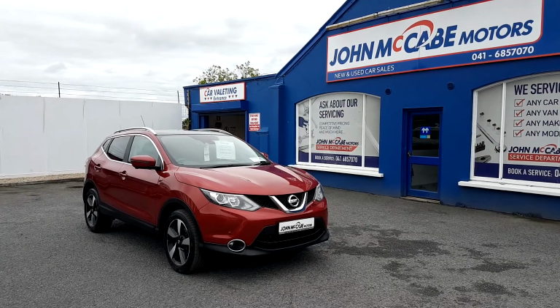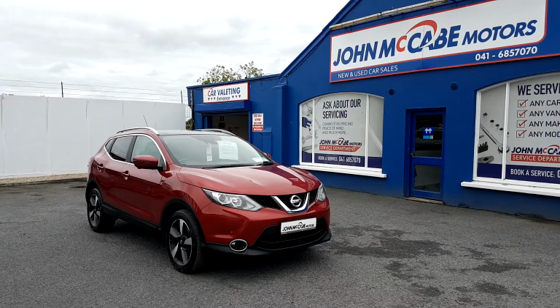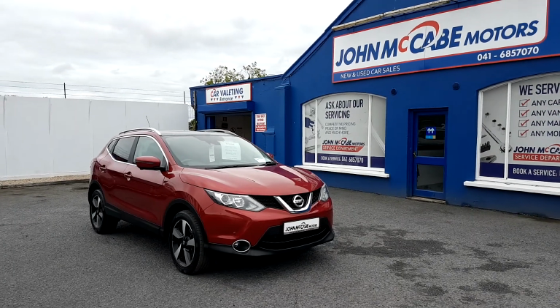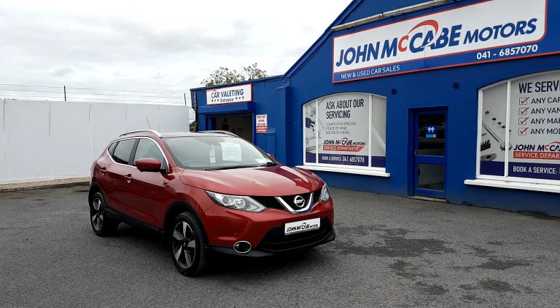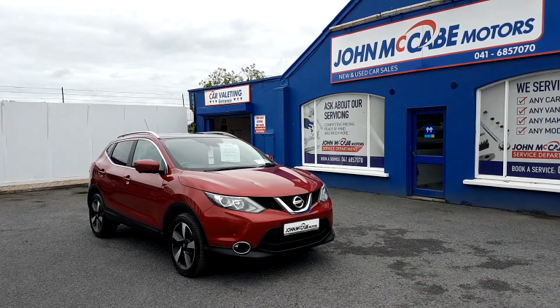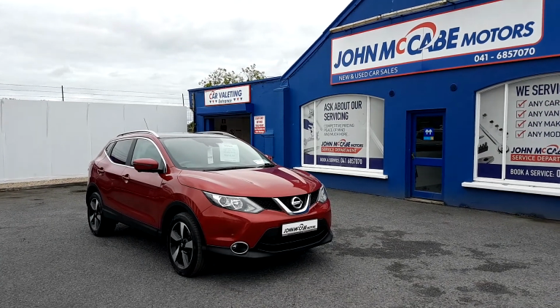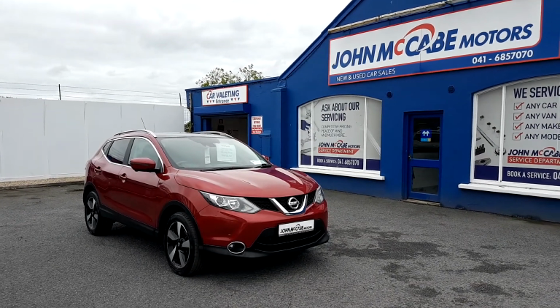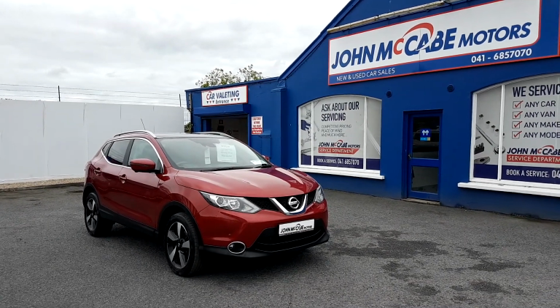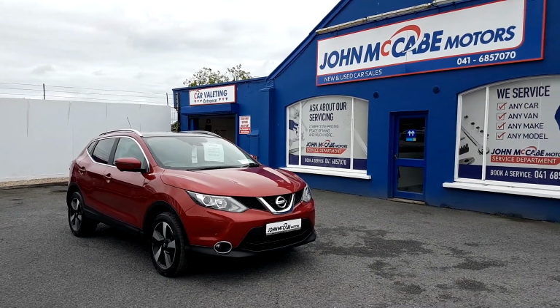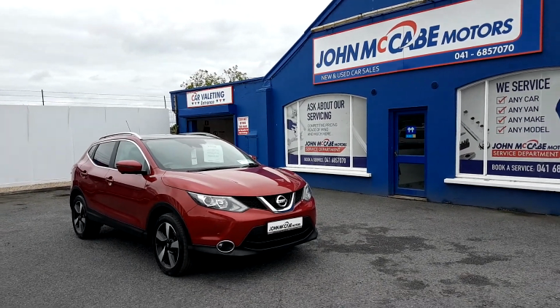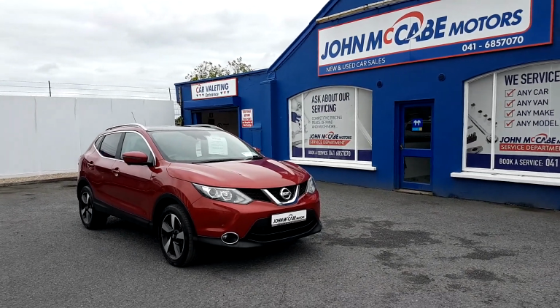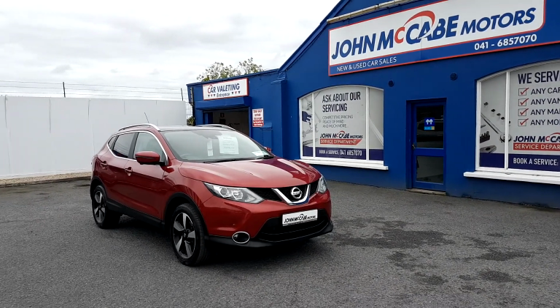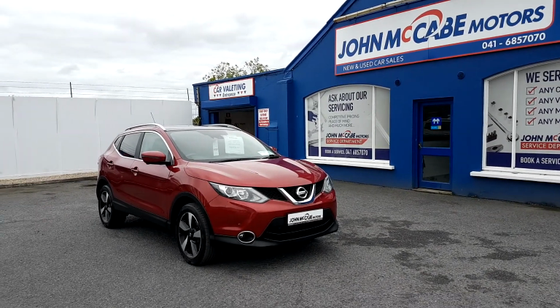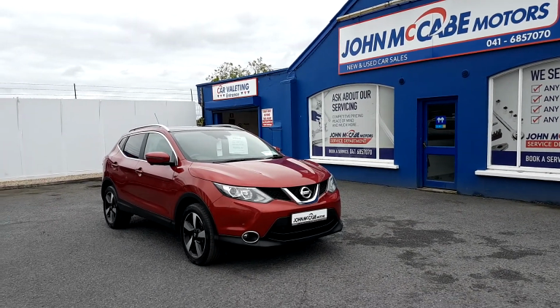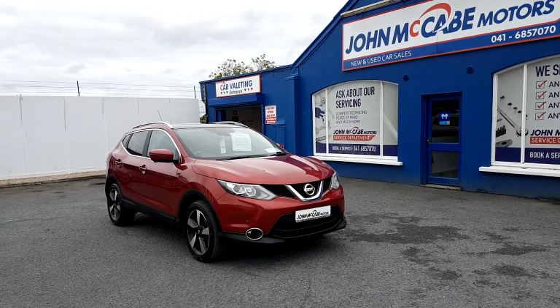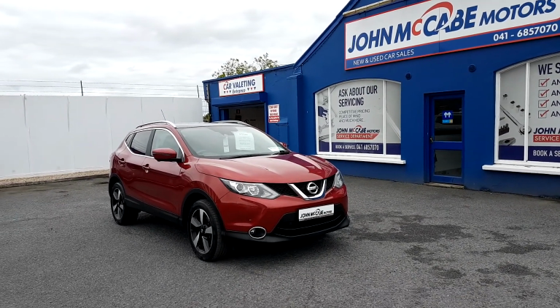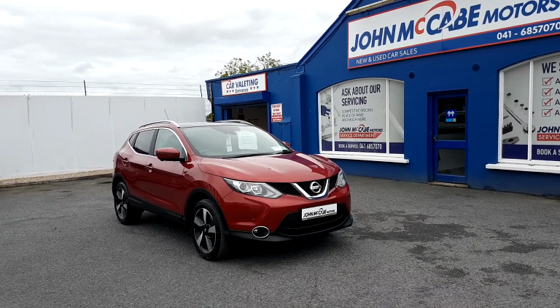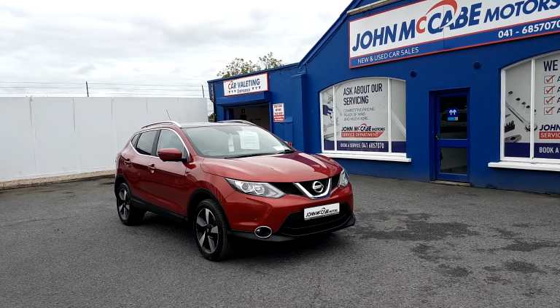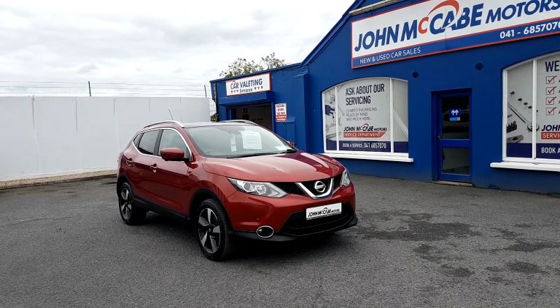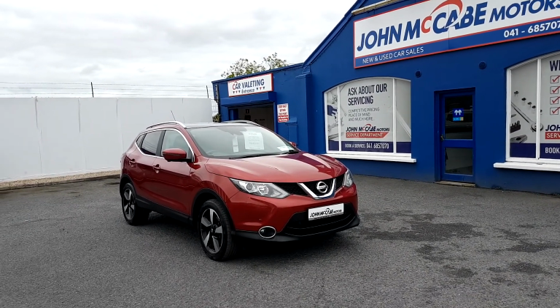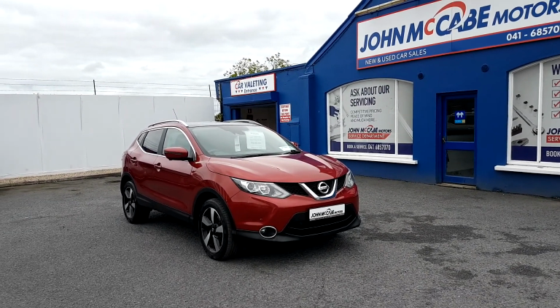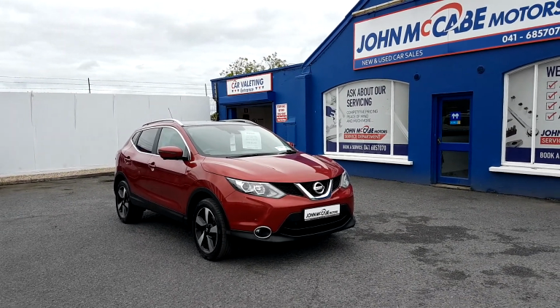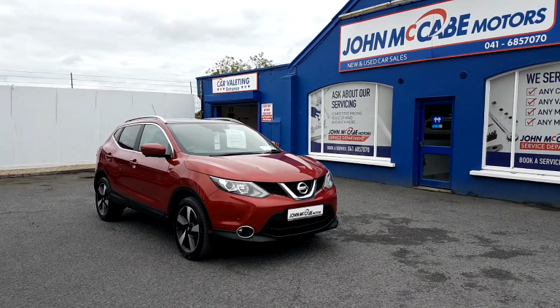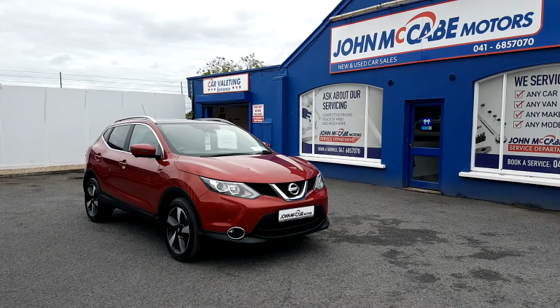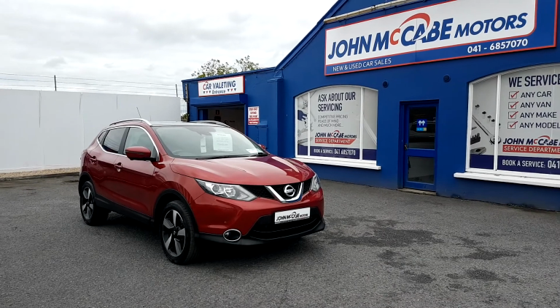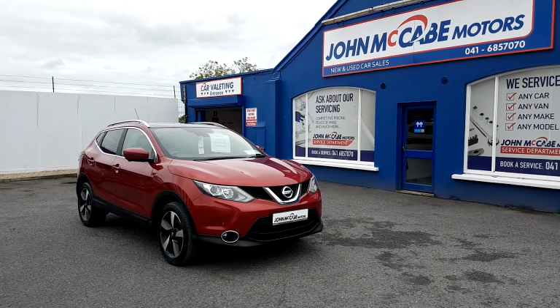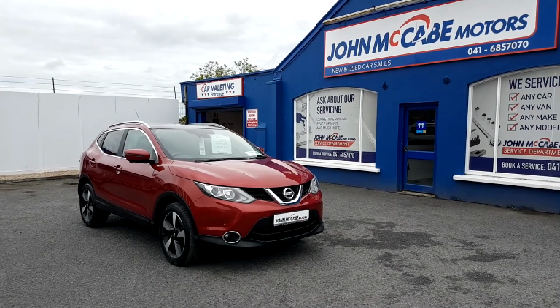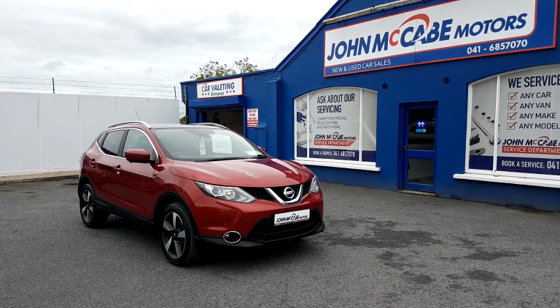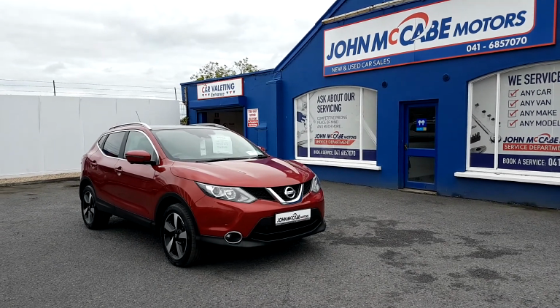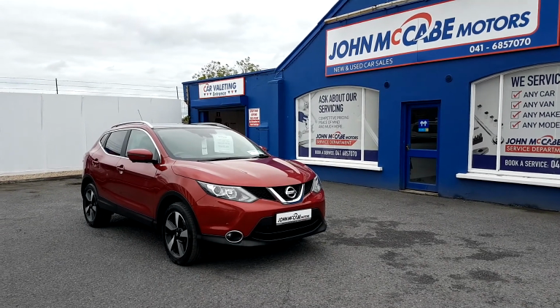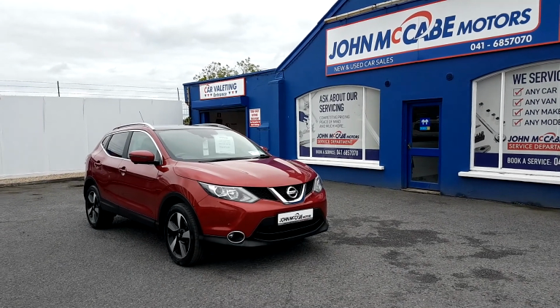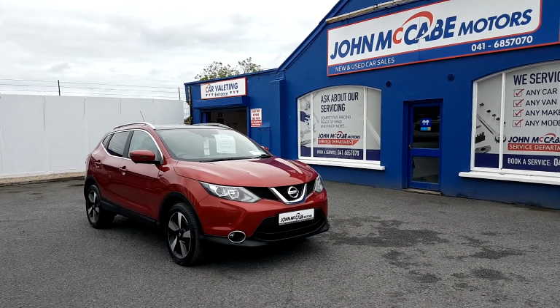Hi, John here from John McCabe Motors, Irish Street Road, County Louth. We are located just 8km from Junction 14 off the M1 motorway.